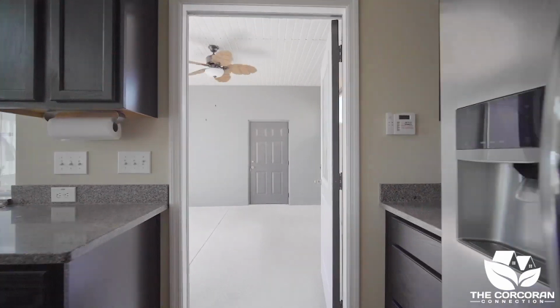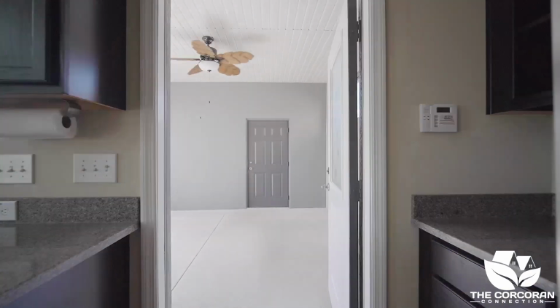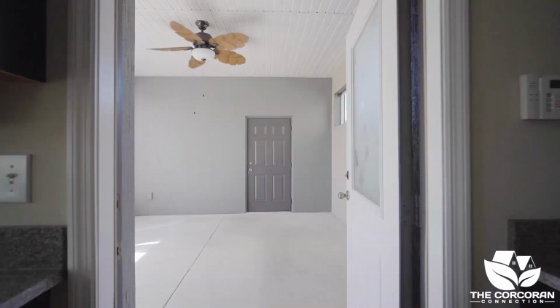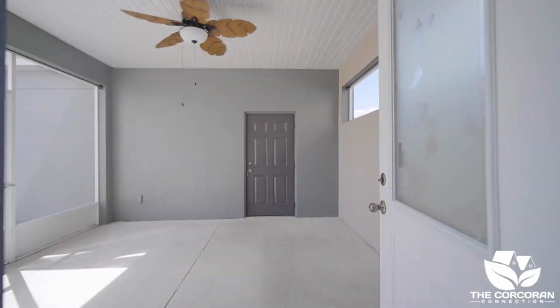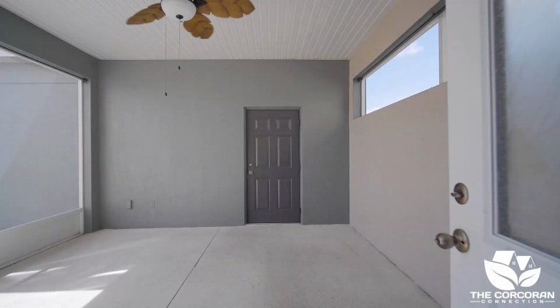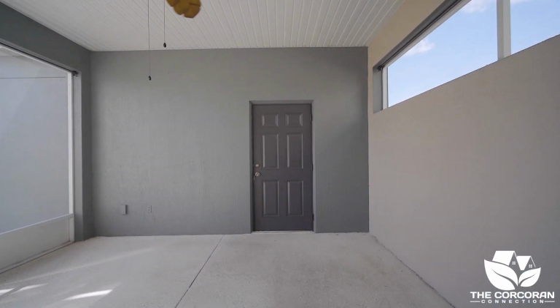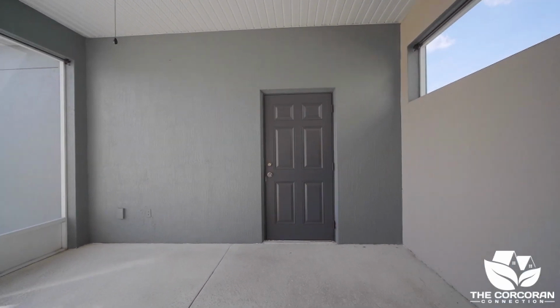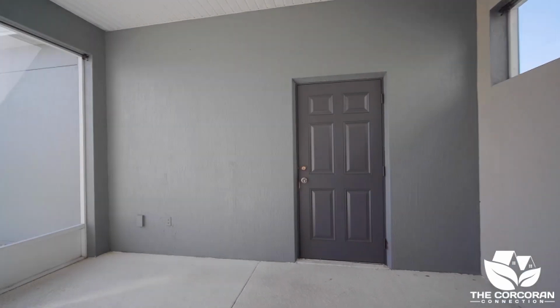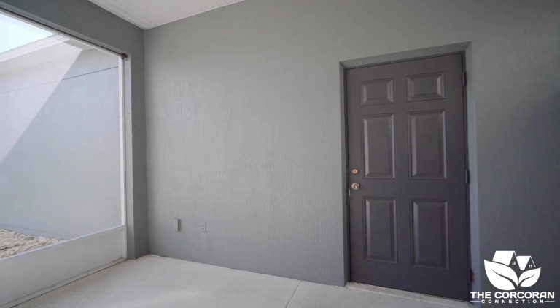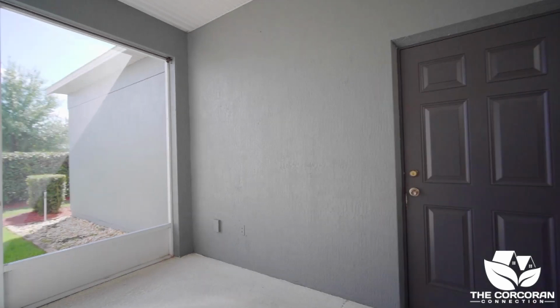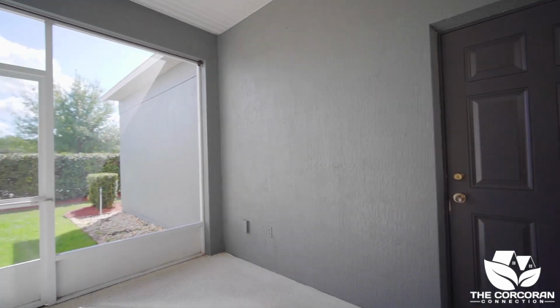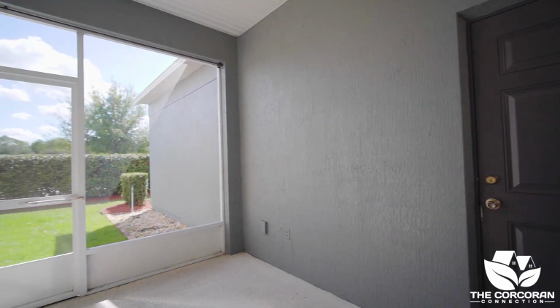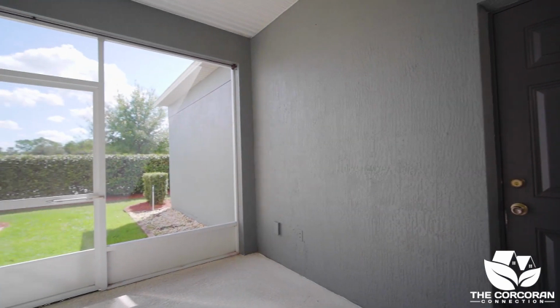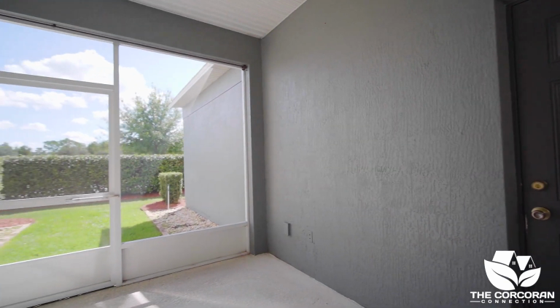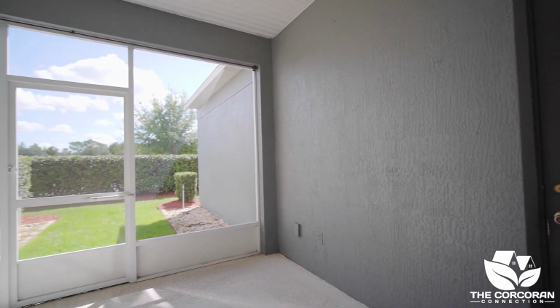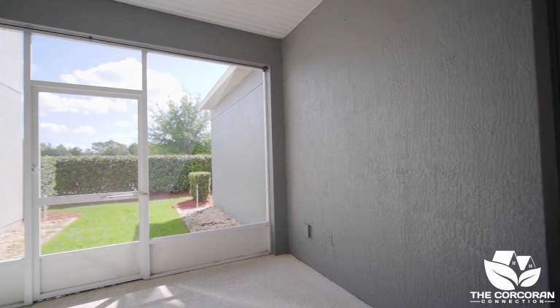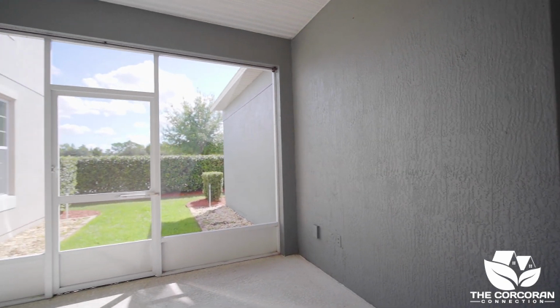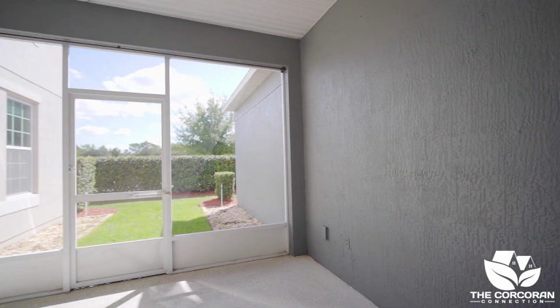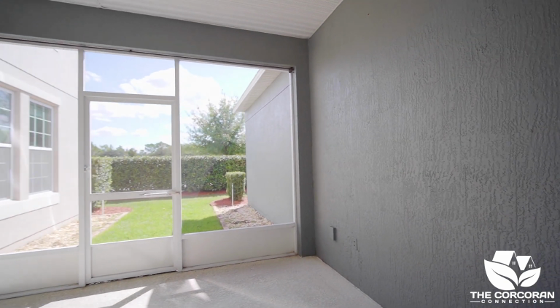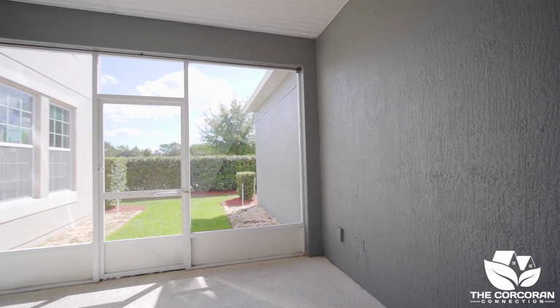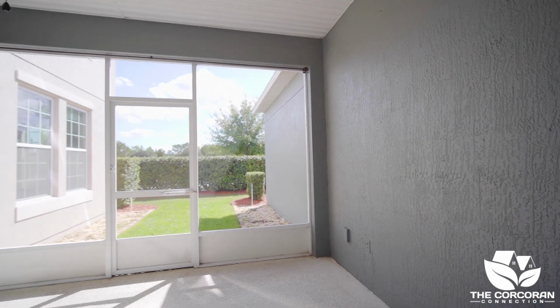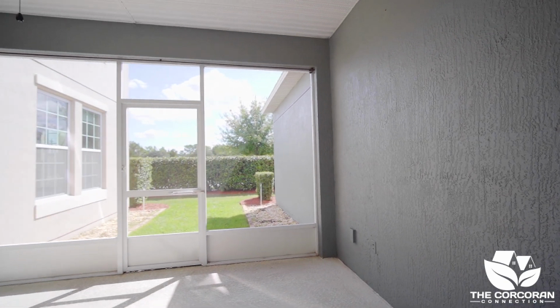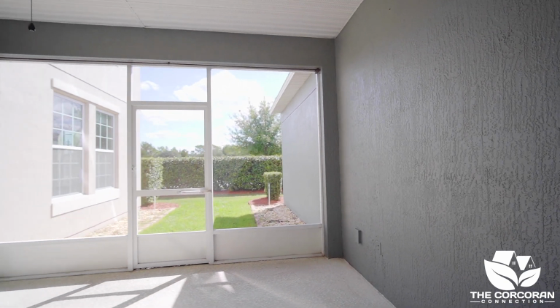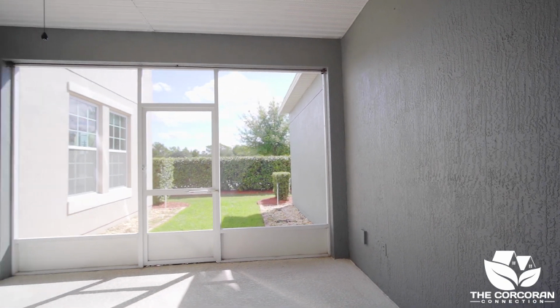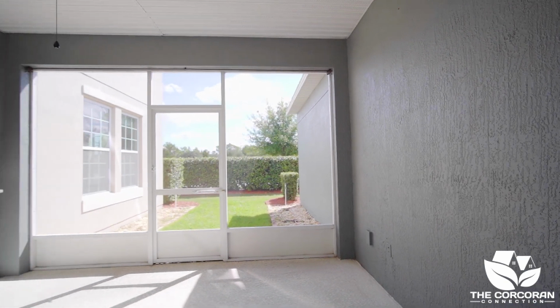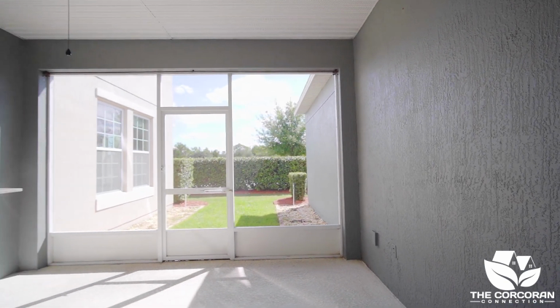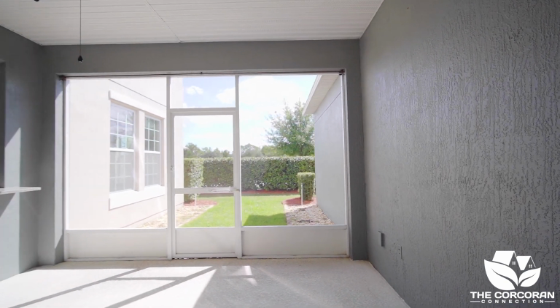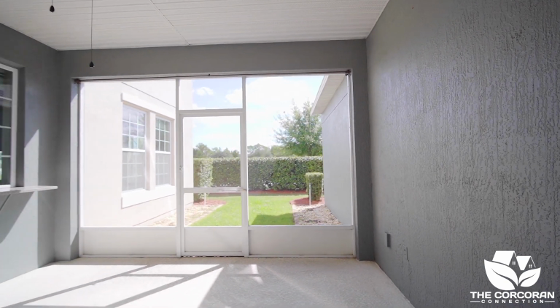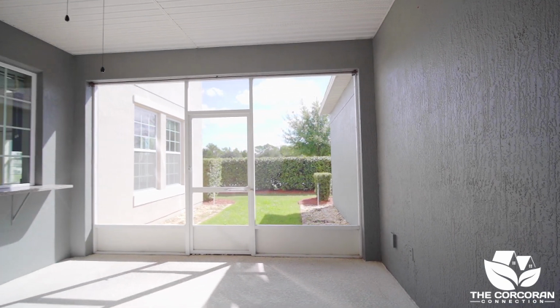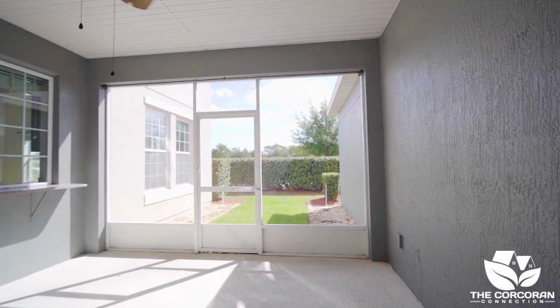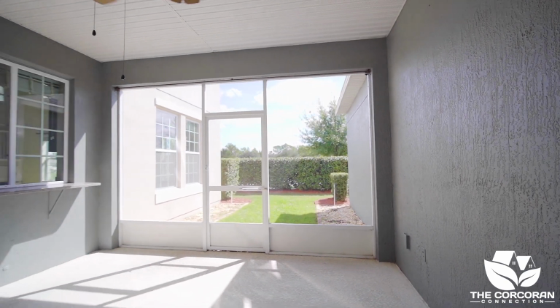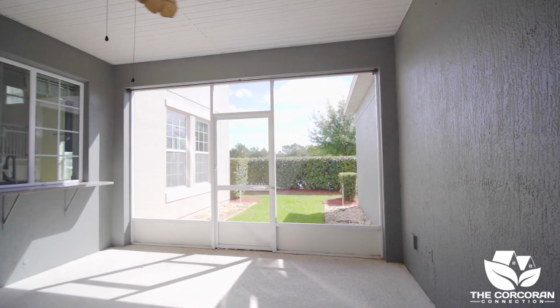Another great feature is this screened lanai, which leads out to your three-car garage.